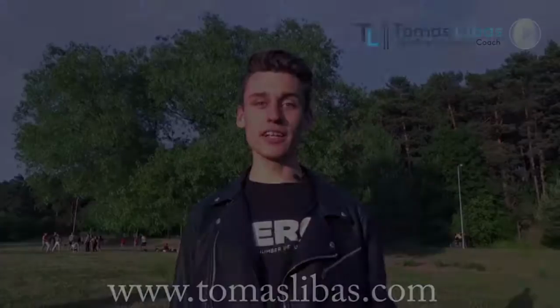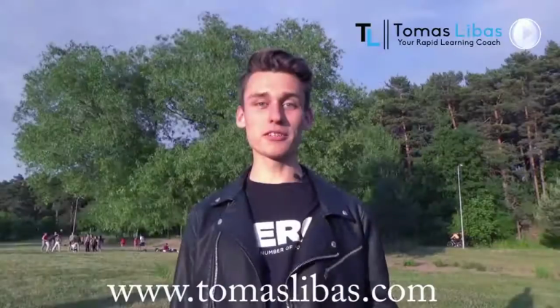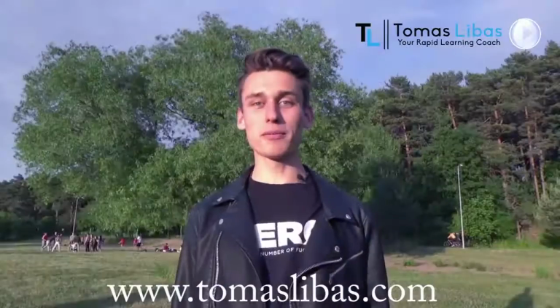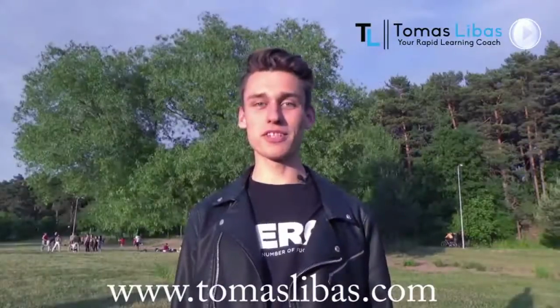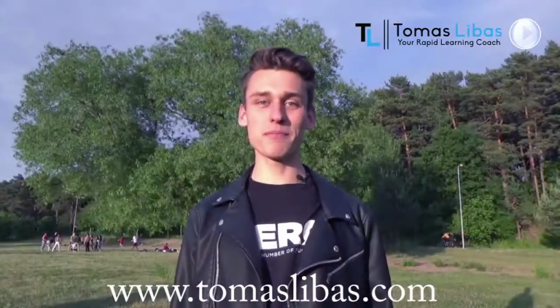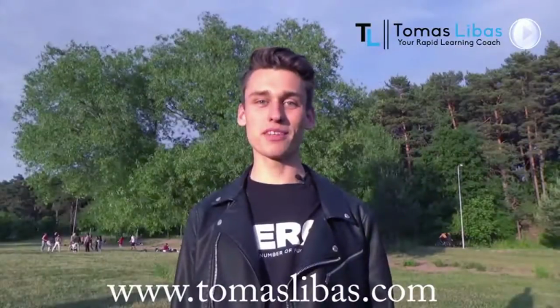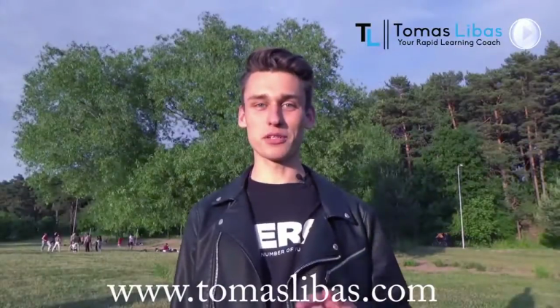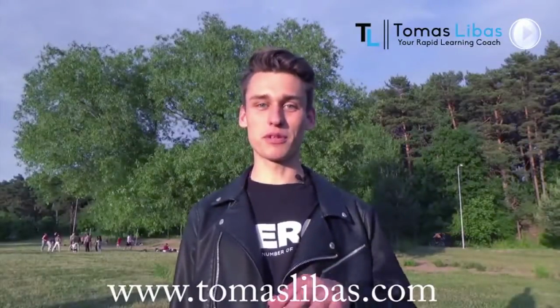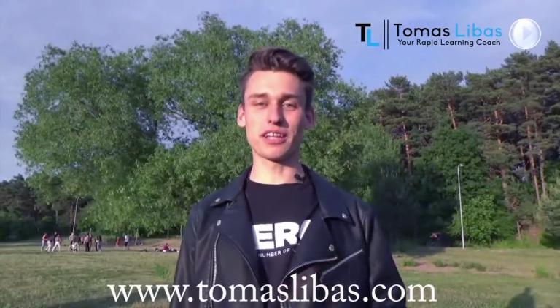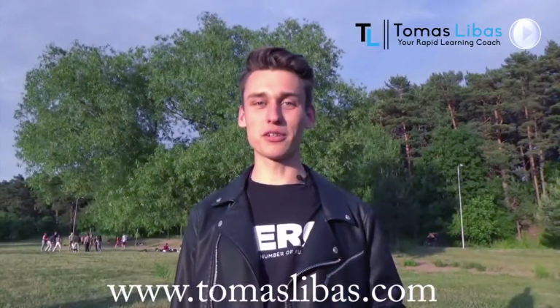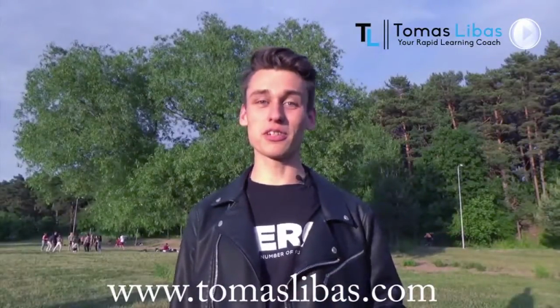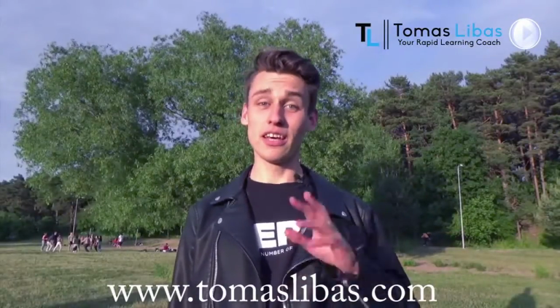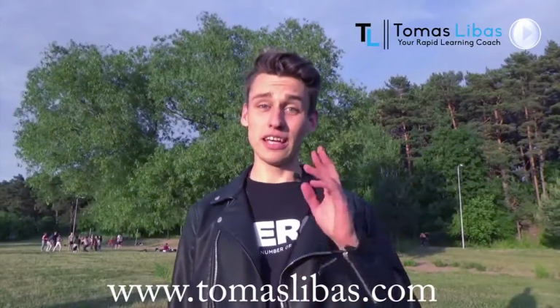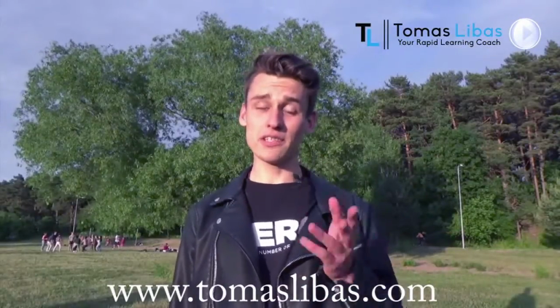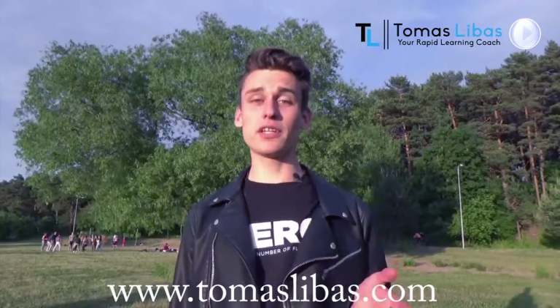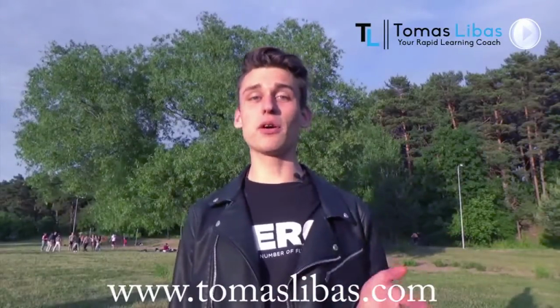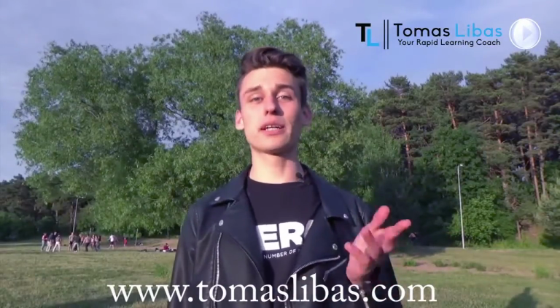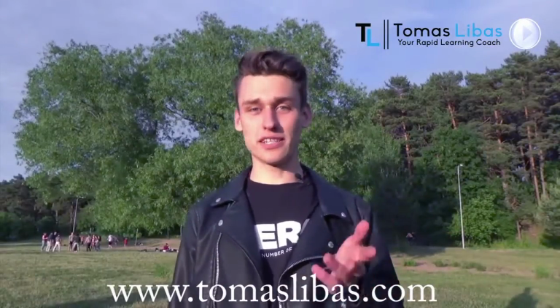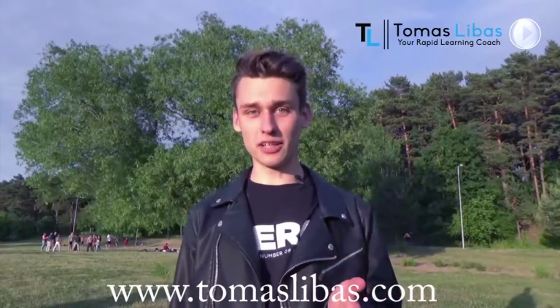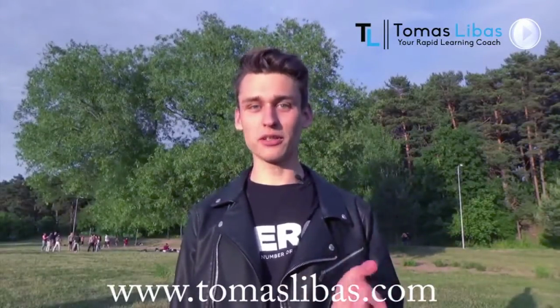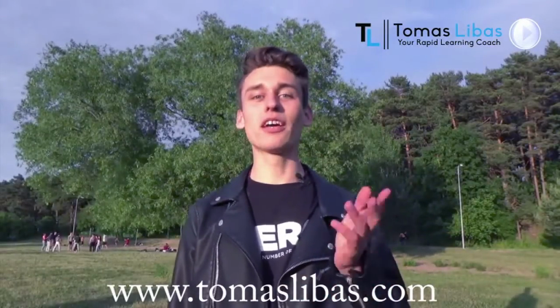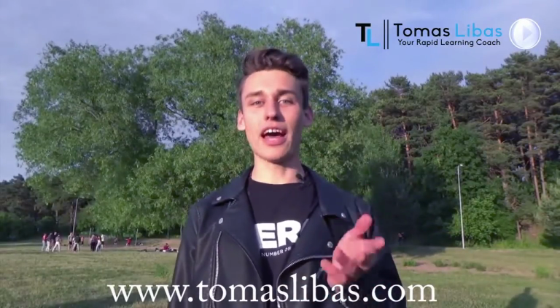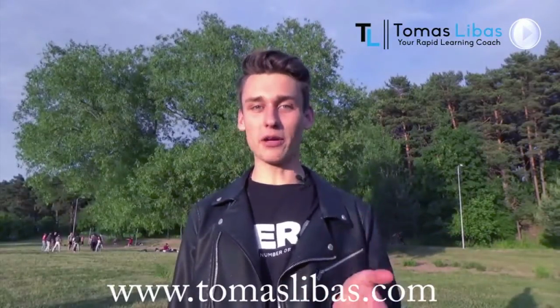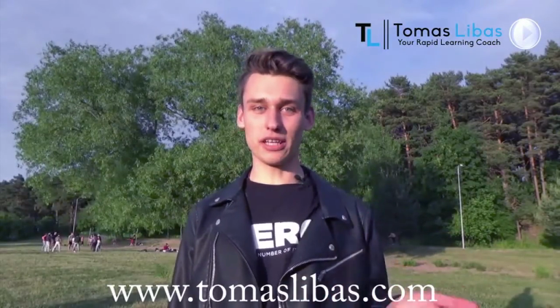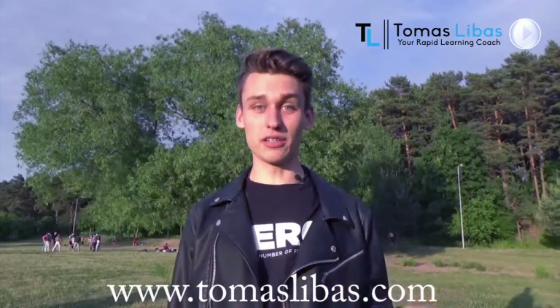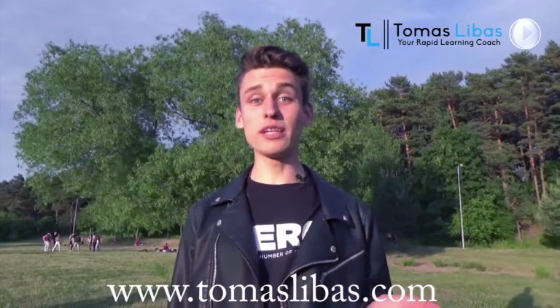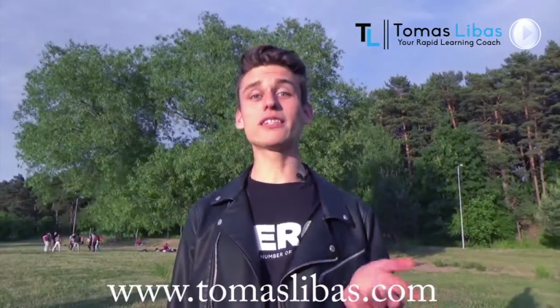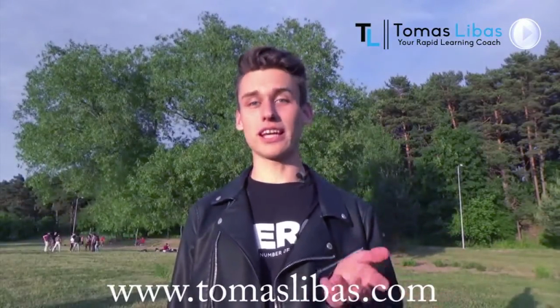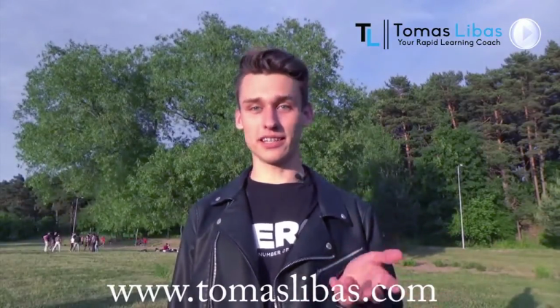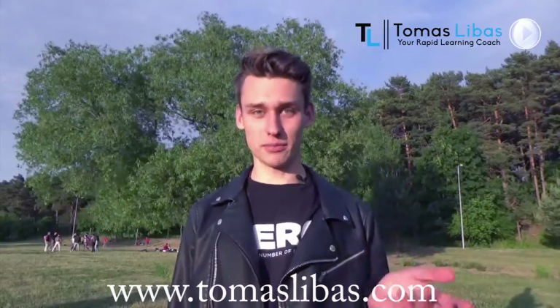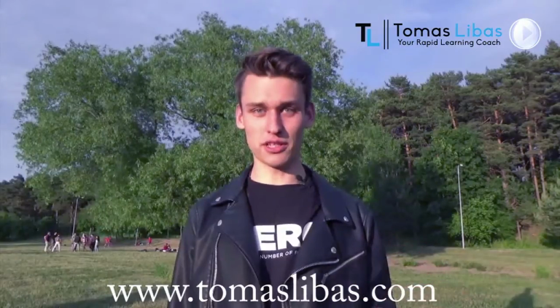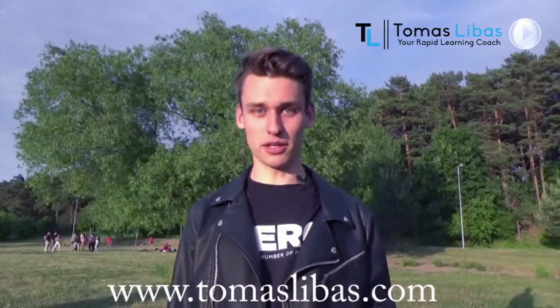Hello, Thomas here, your speed reading coach. In this video, I'm going to tell you how you can read technical material.